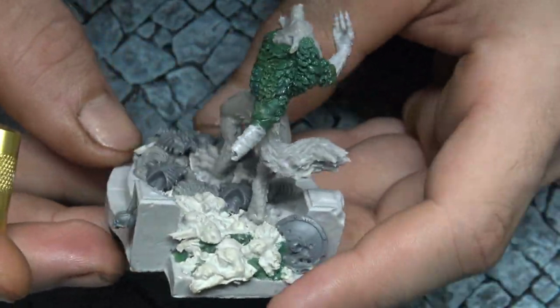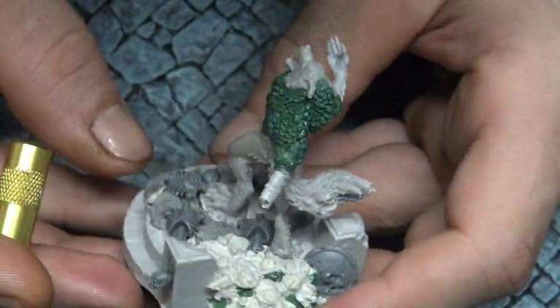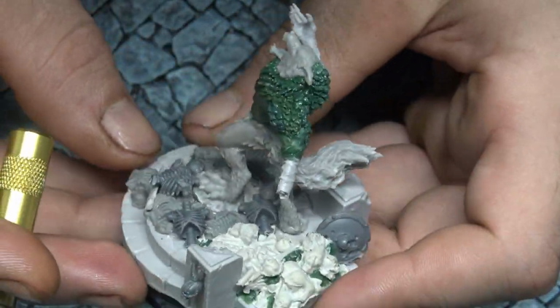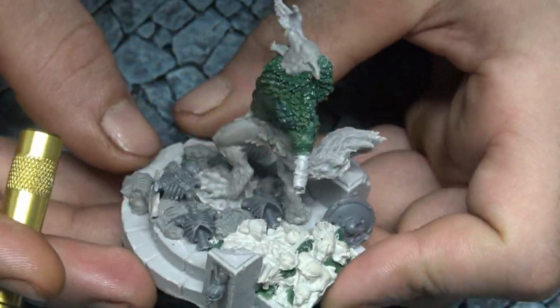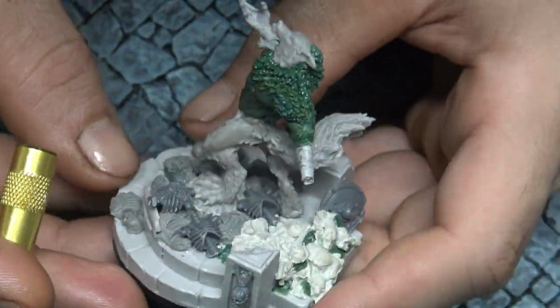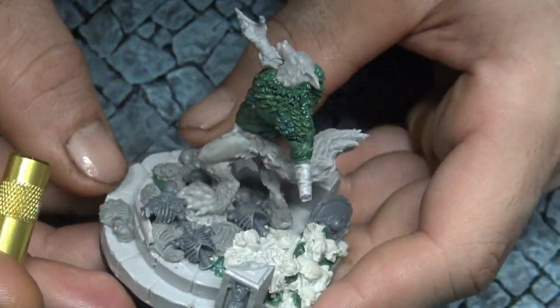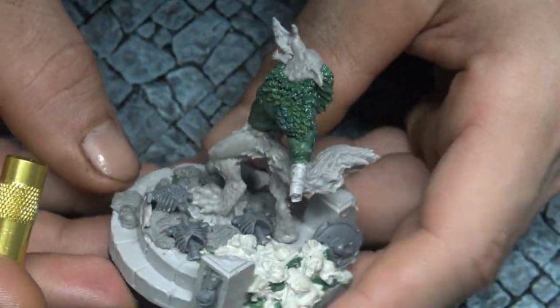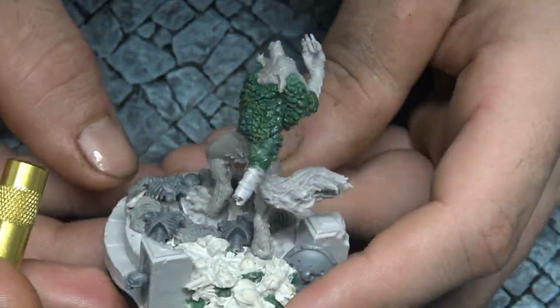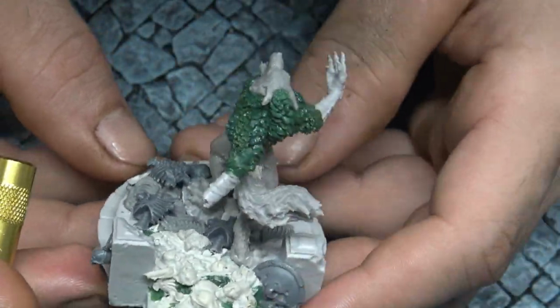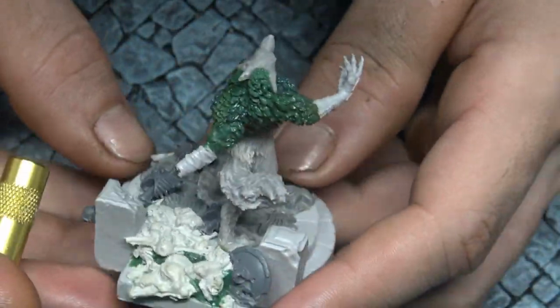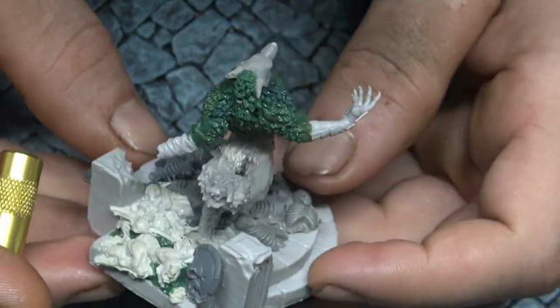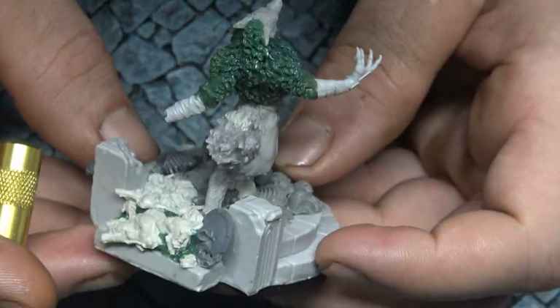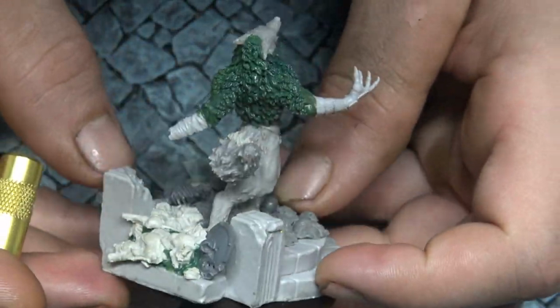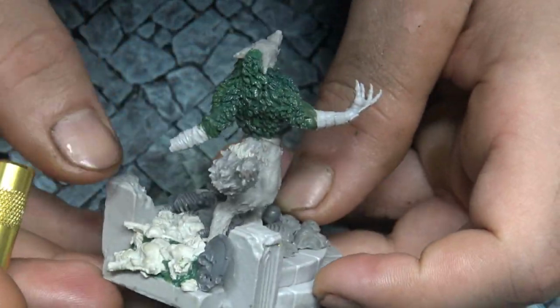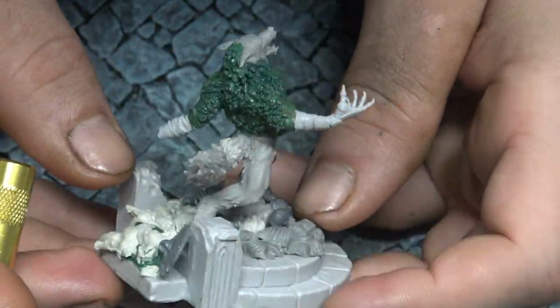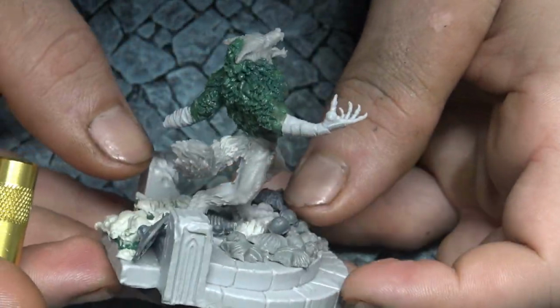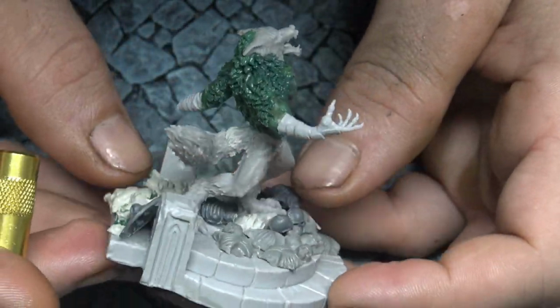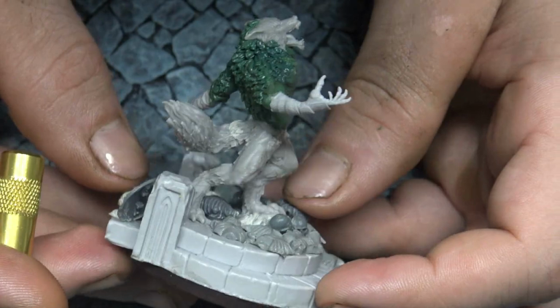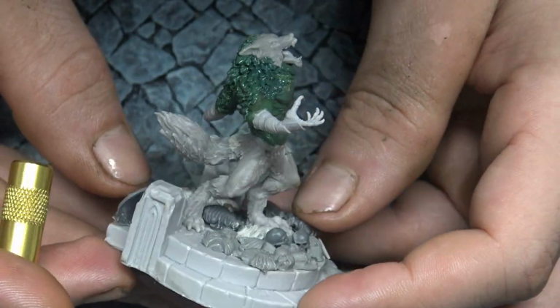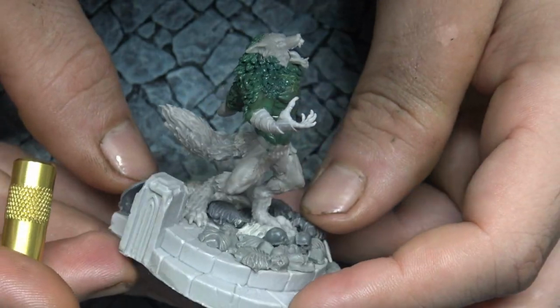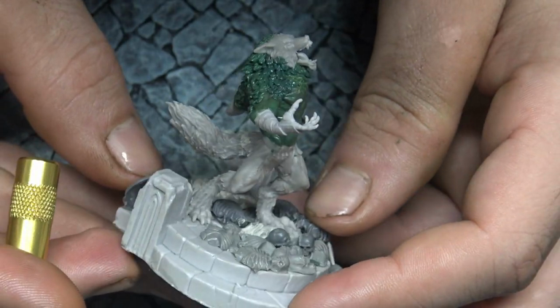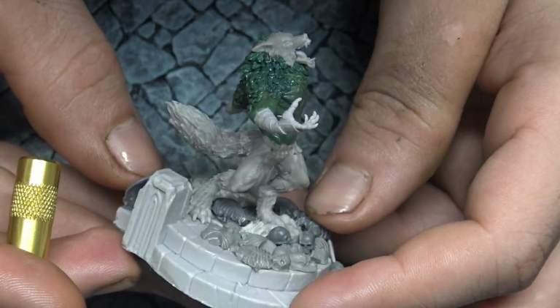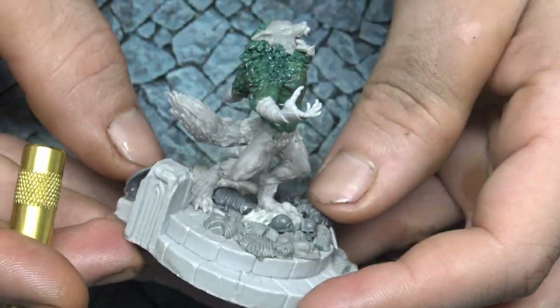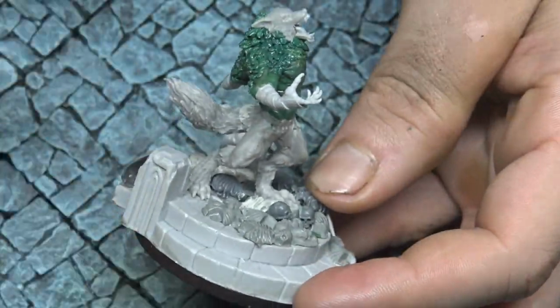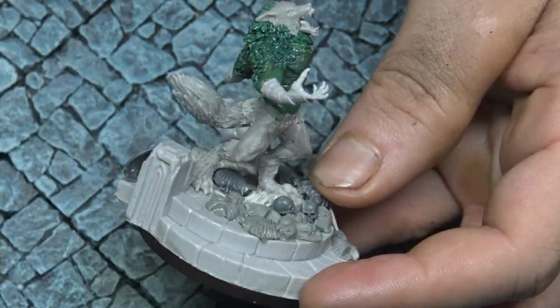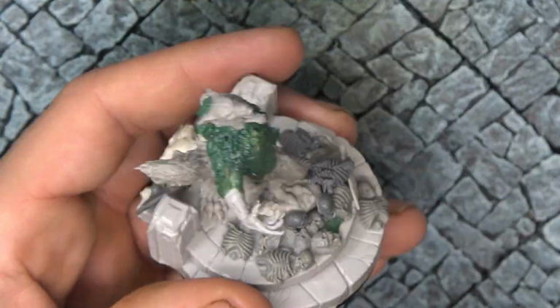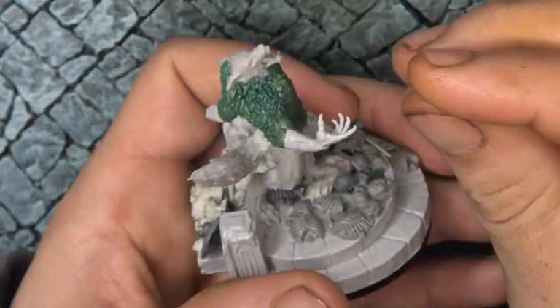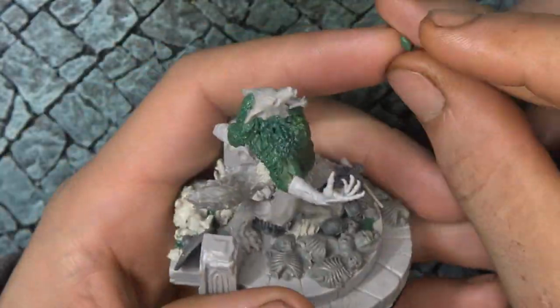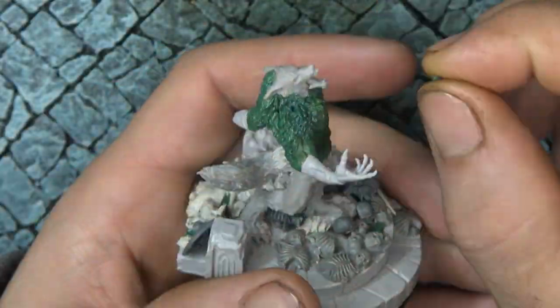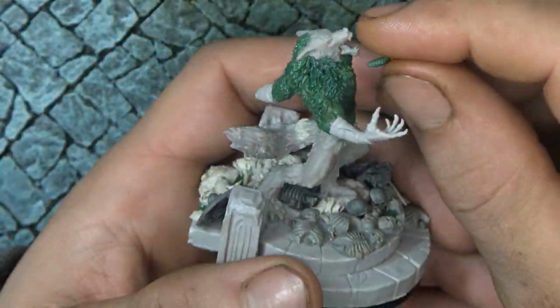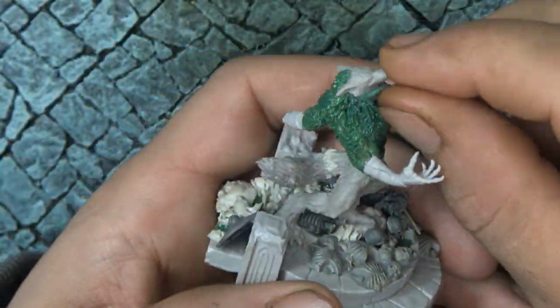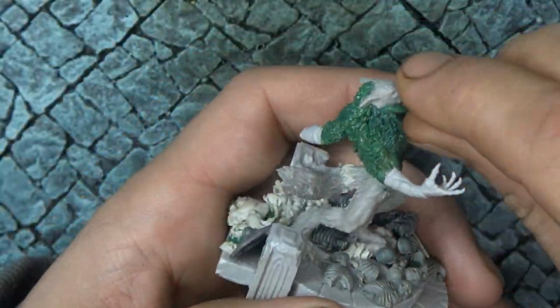And there you have it — the back part of his mane is all sculpted and looking good so far.